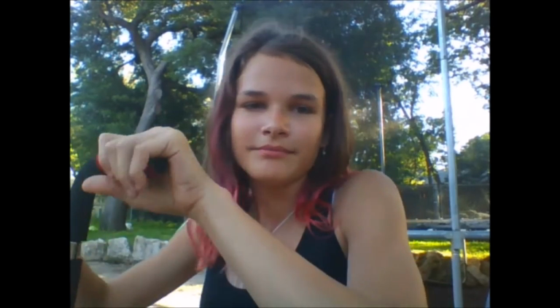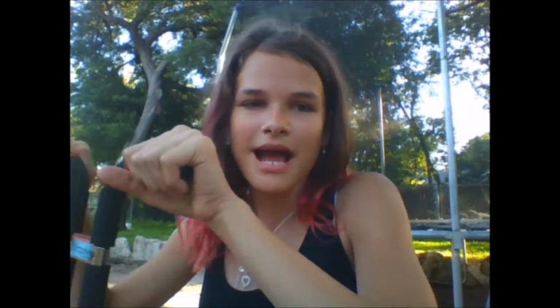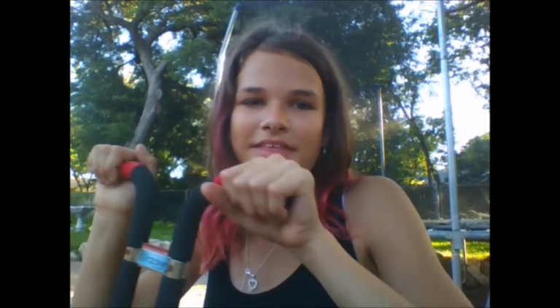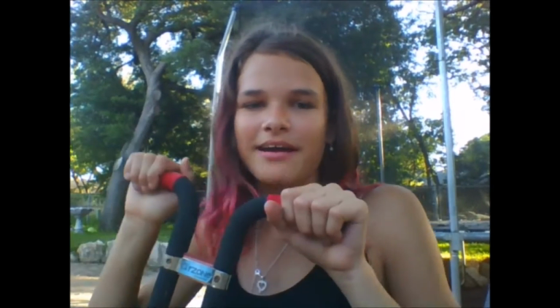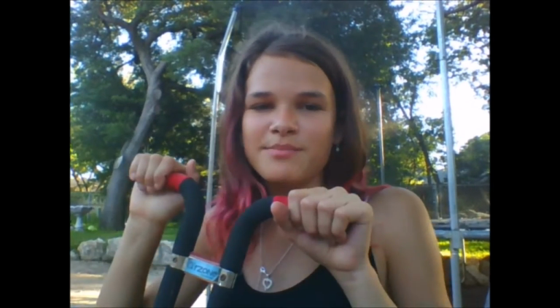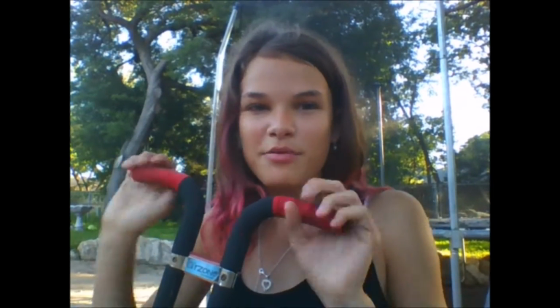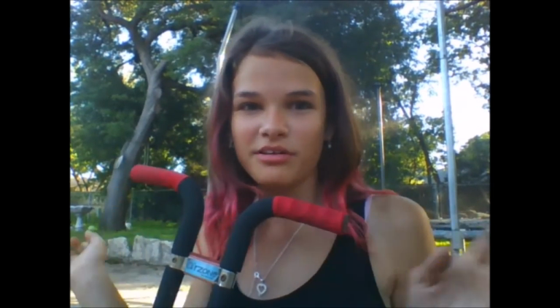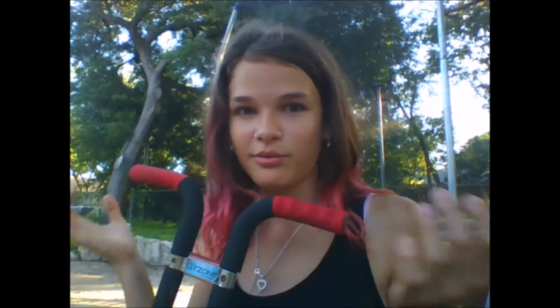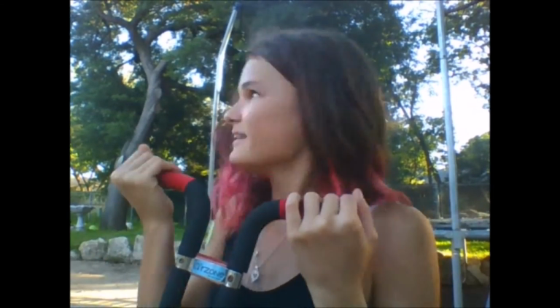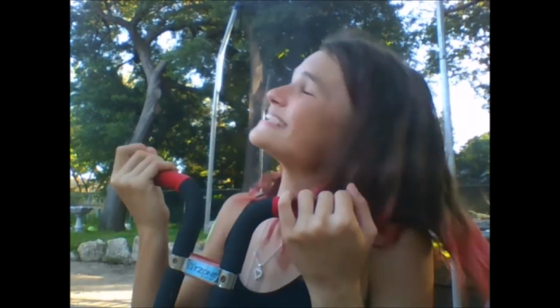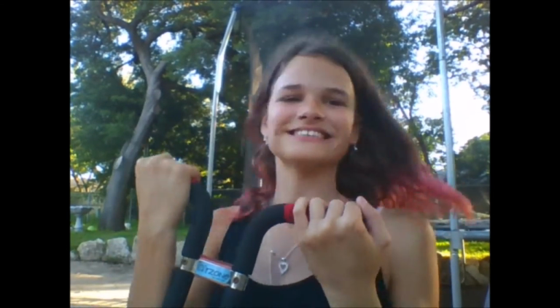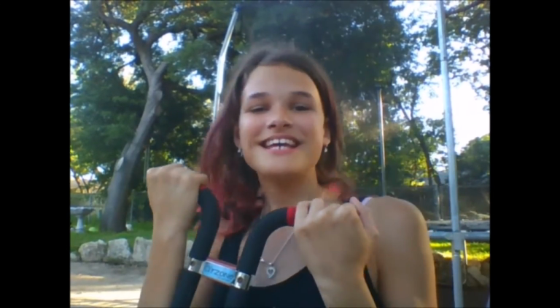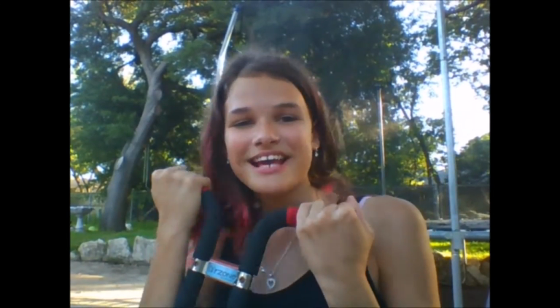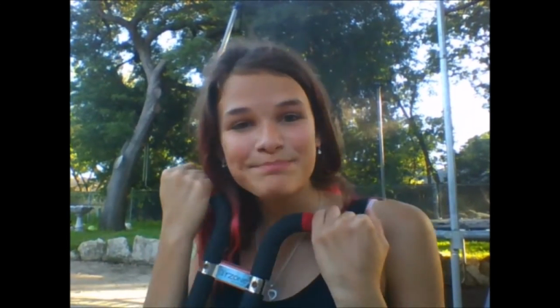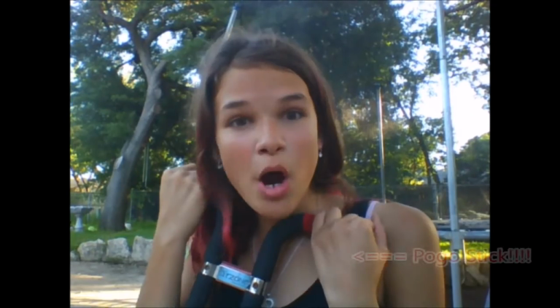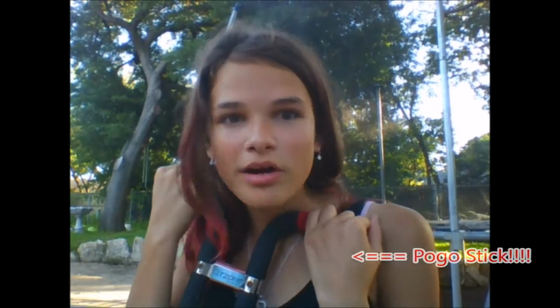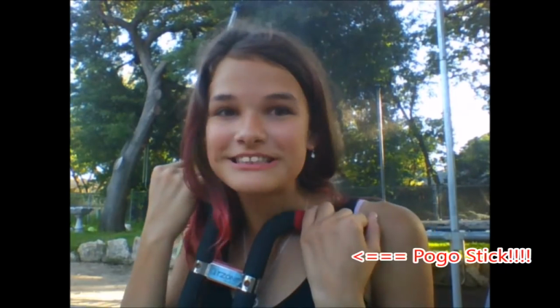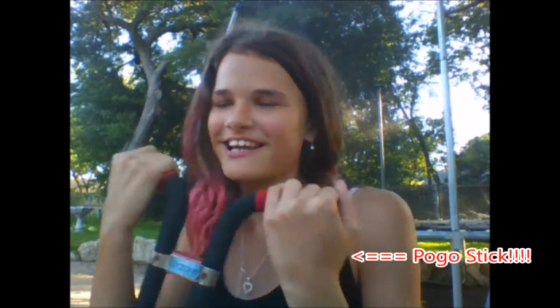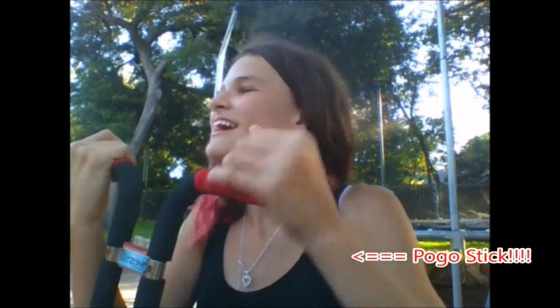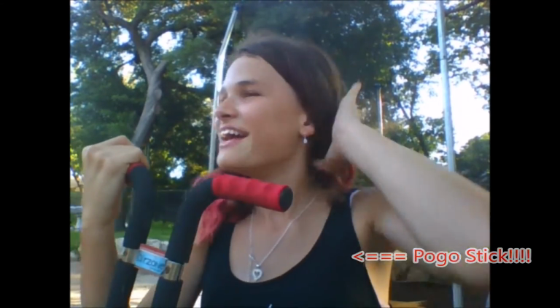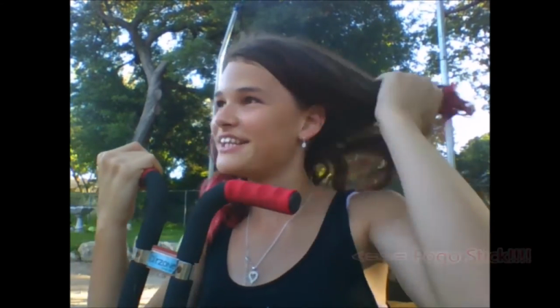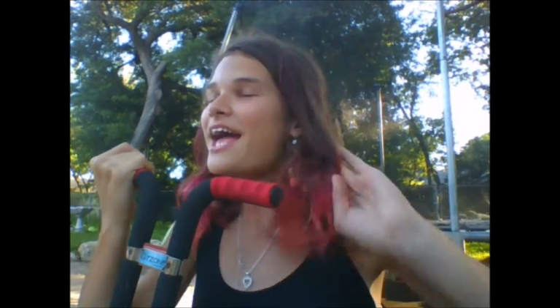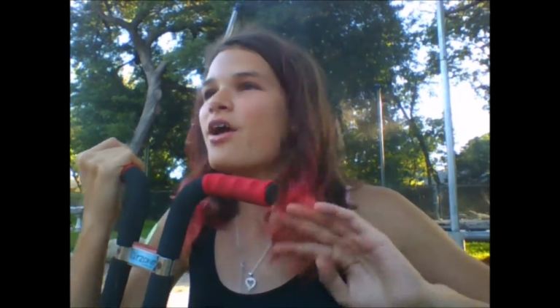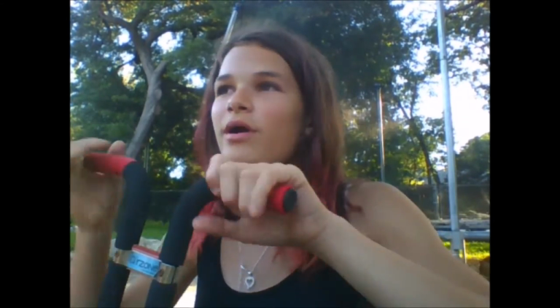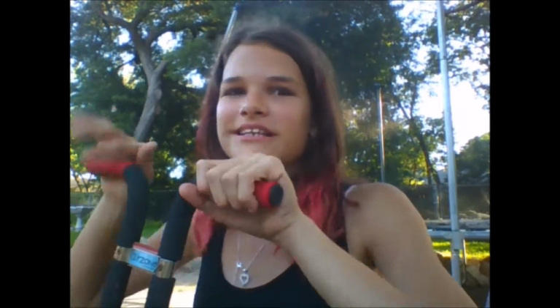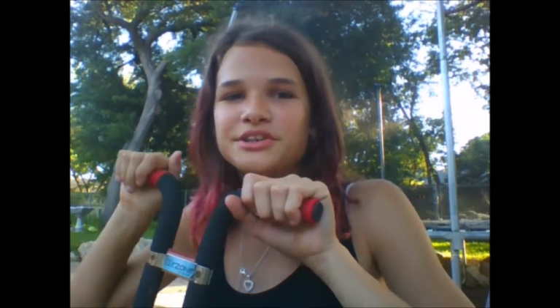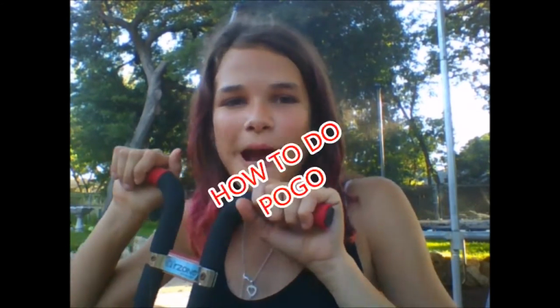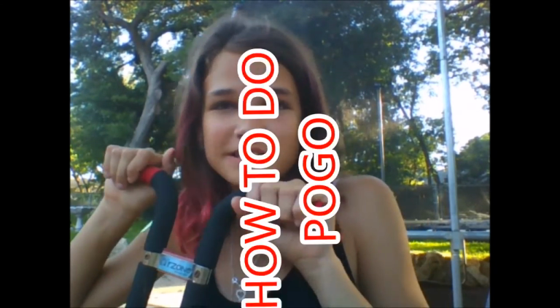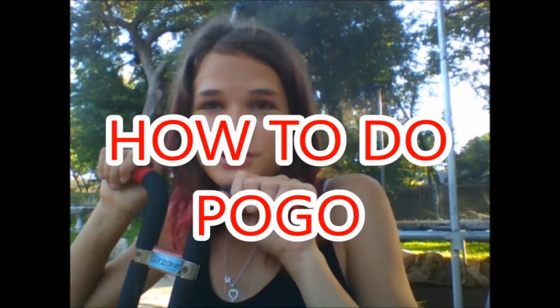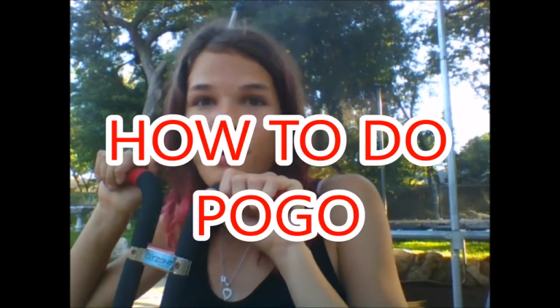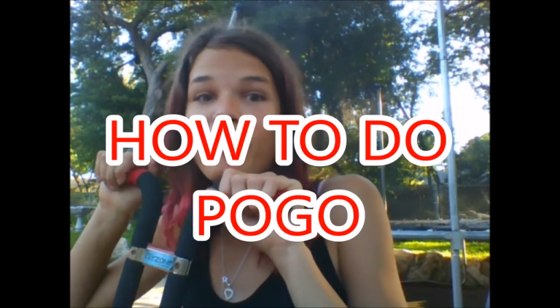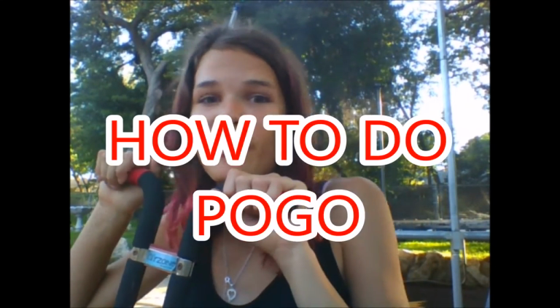Hi there! You may be wondering what this is. It's a pogo stick. And today, we're going to teach you how to do pogo.